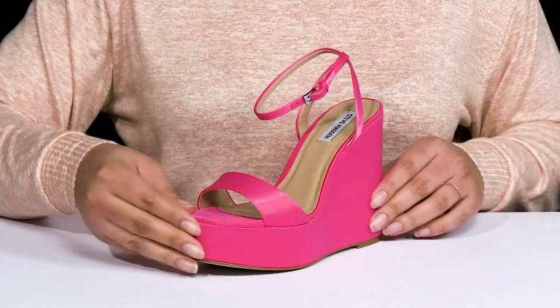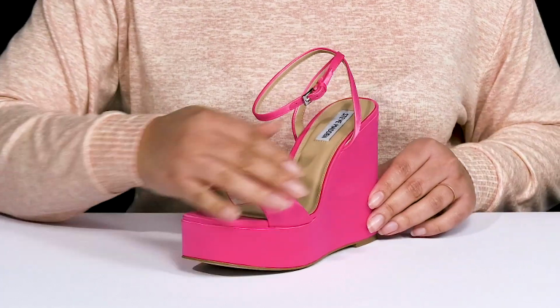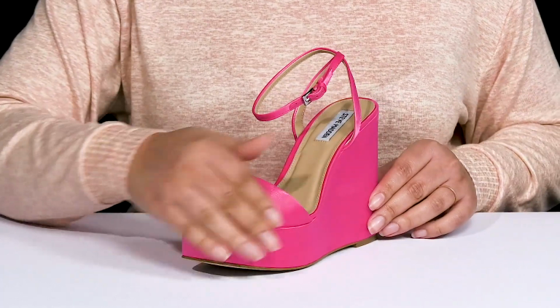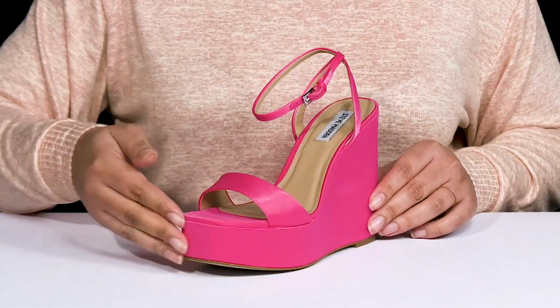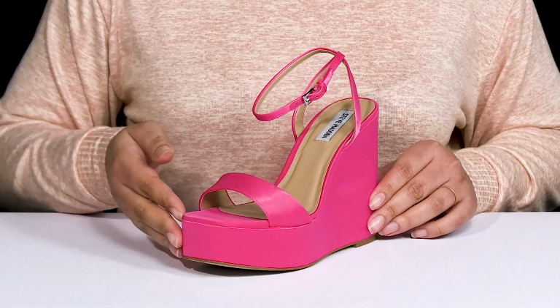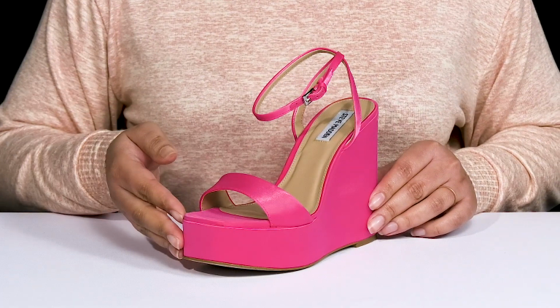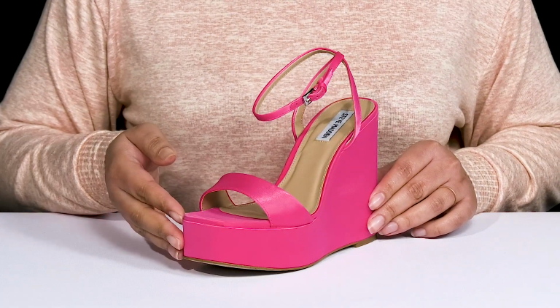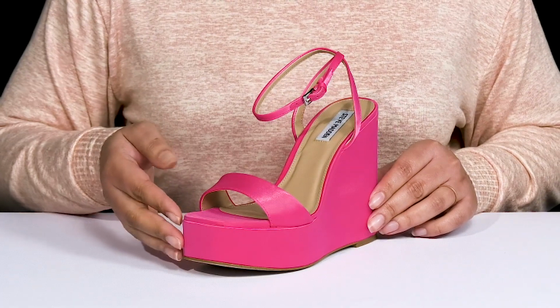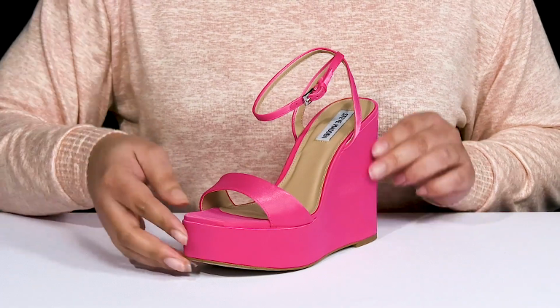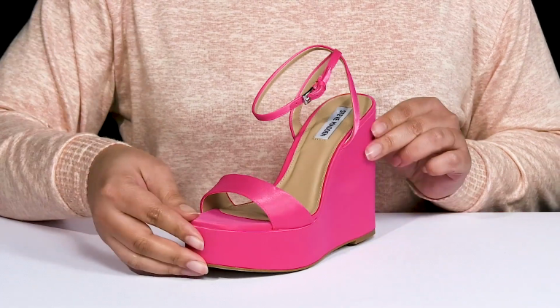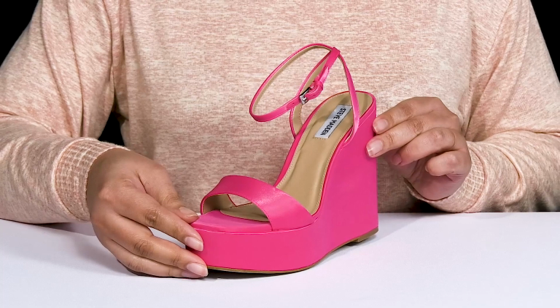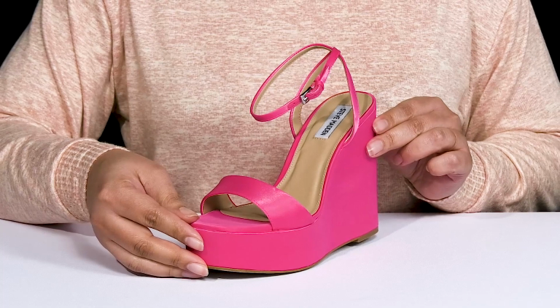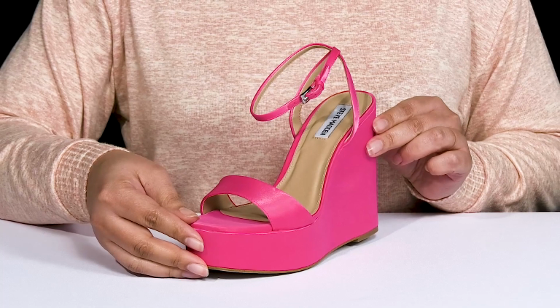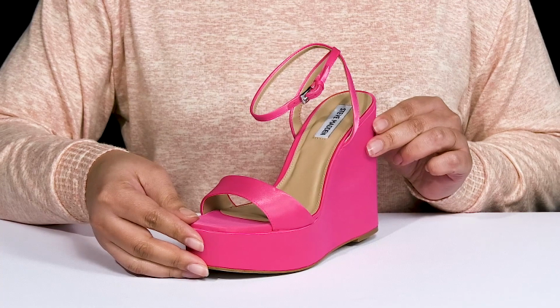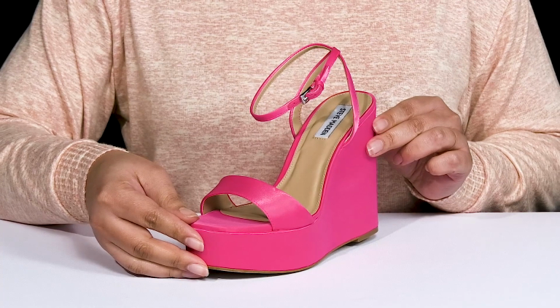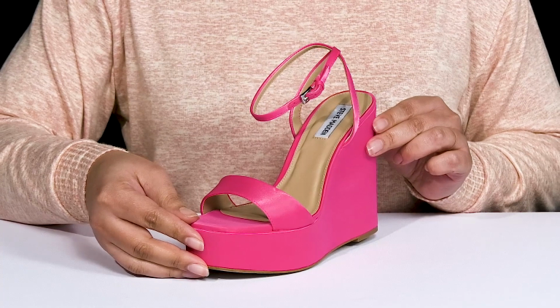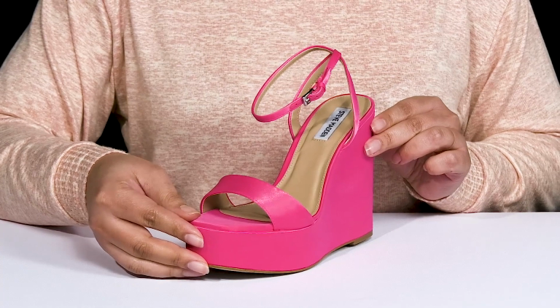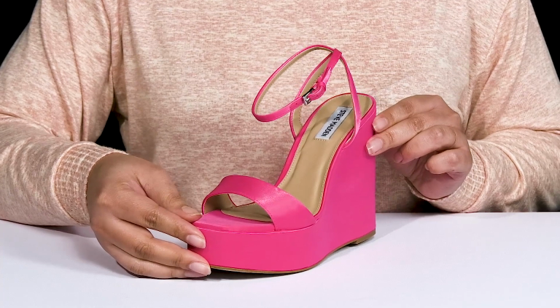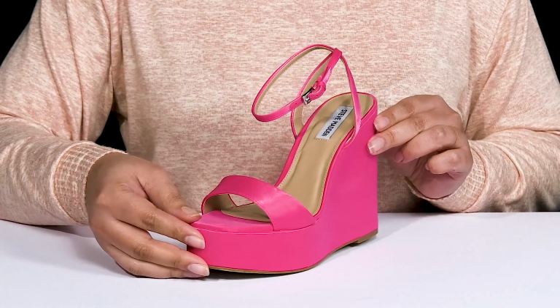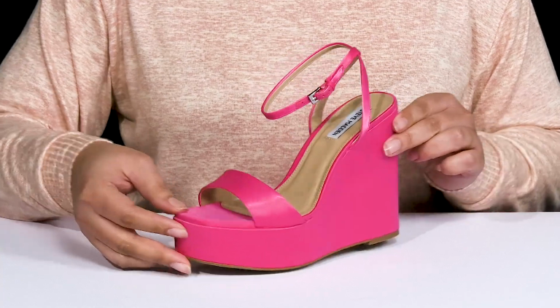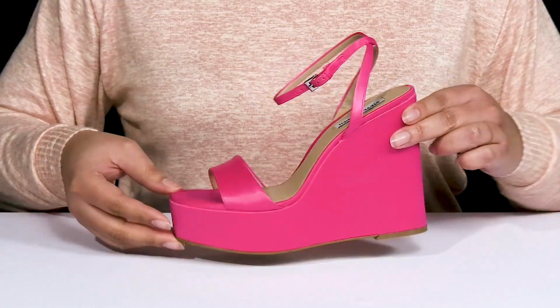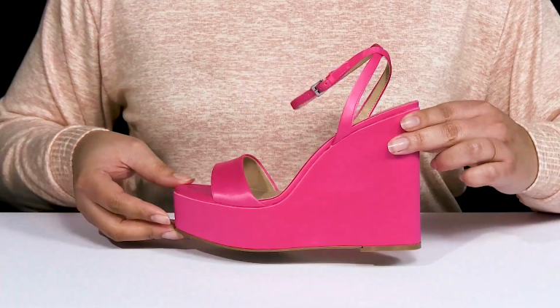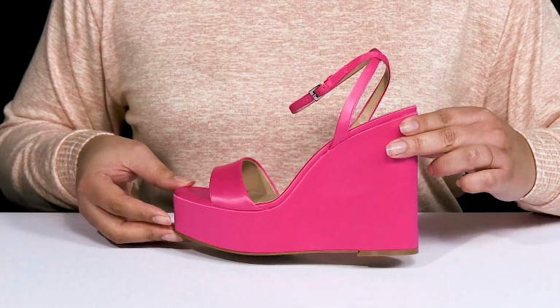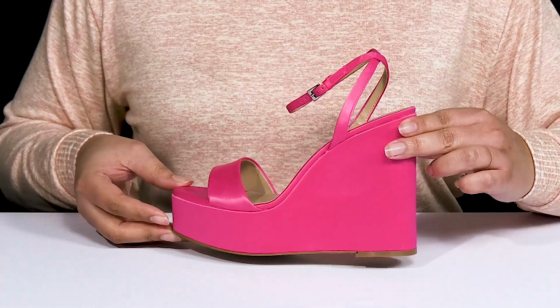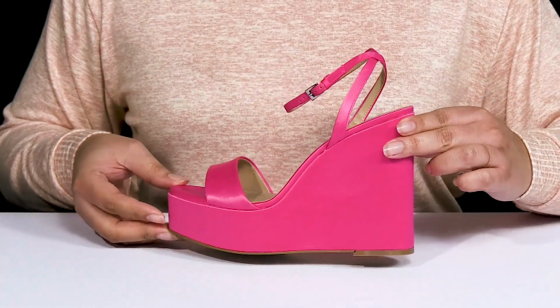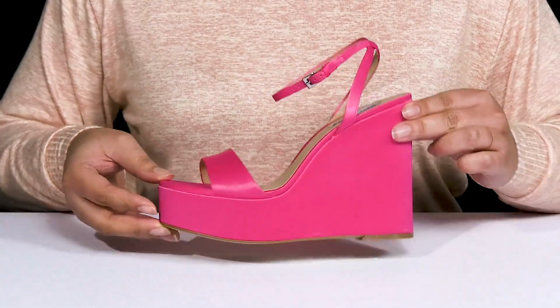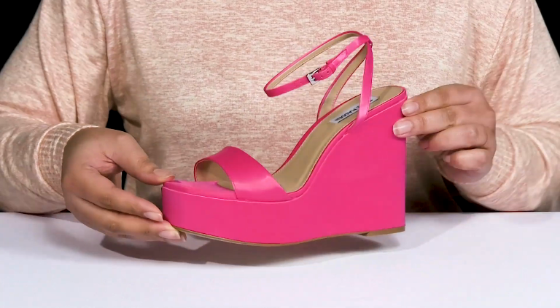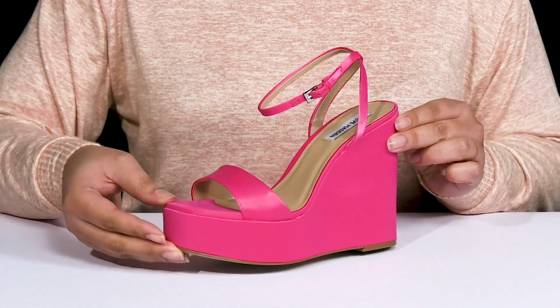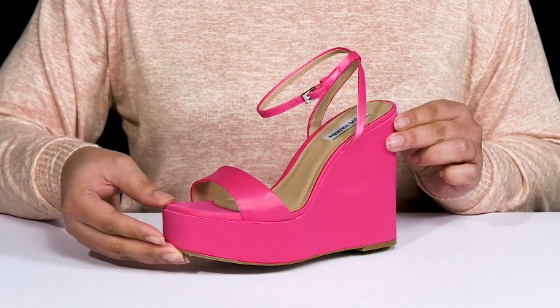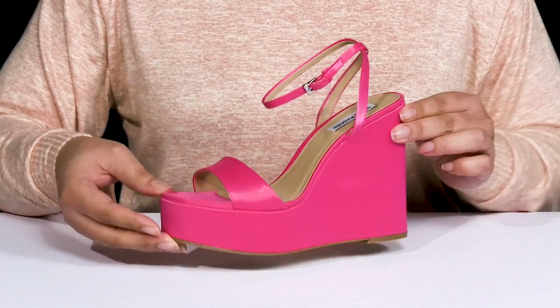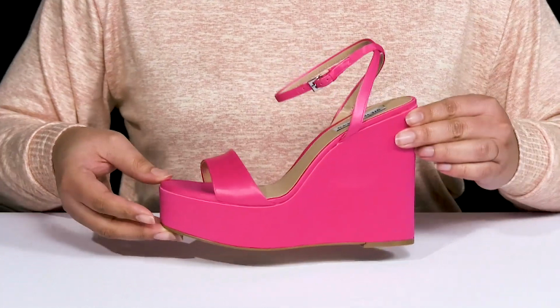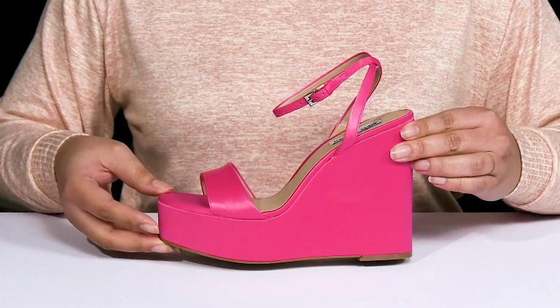They have an all-over satin-like finish that comes in two different colorways, giving you a cute and dressy style that's great for a night of partying.